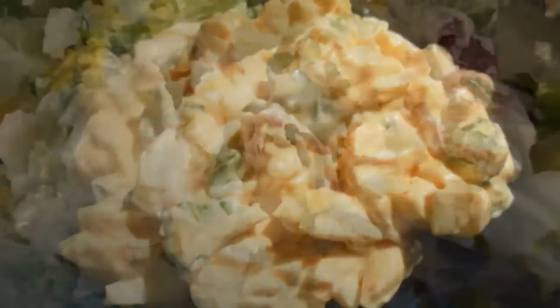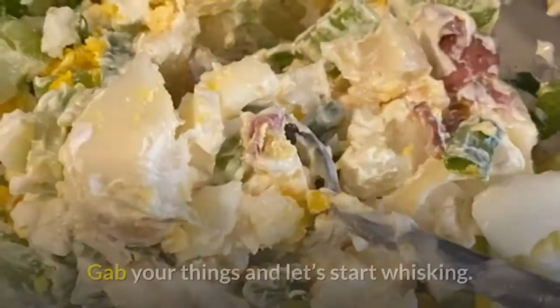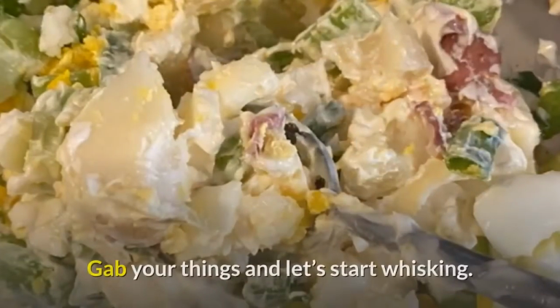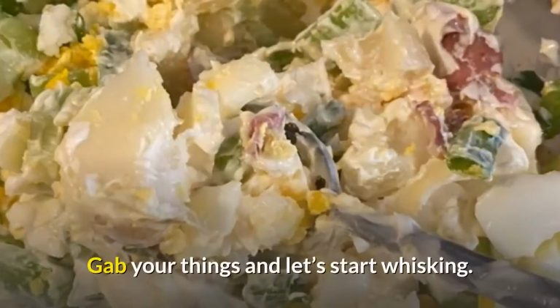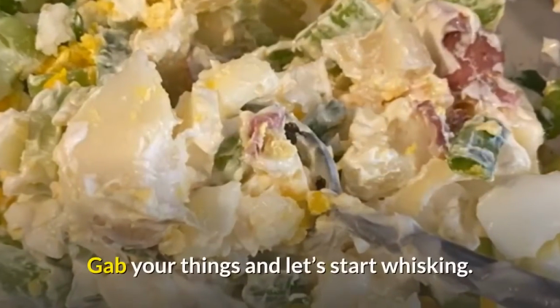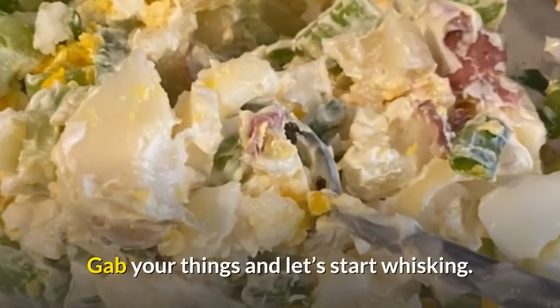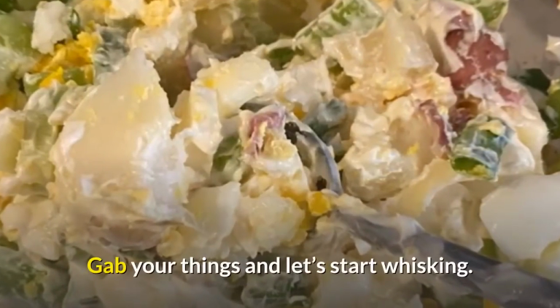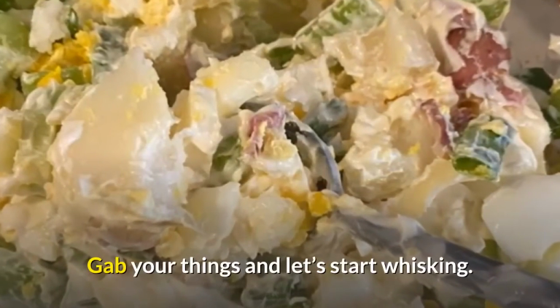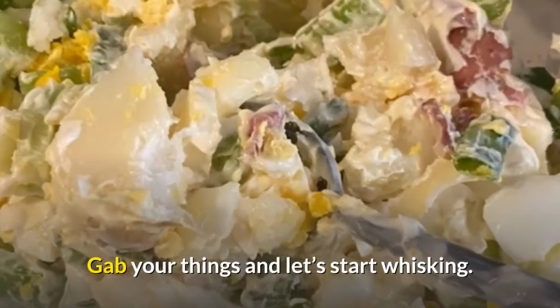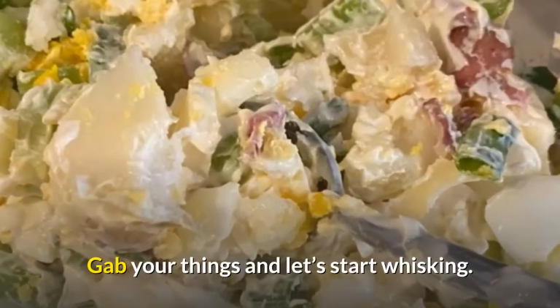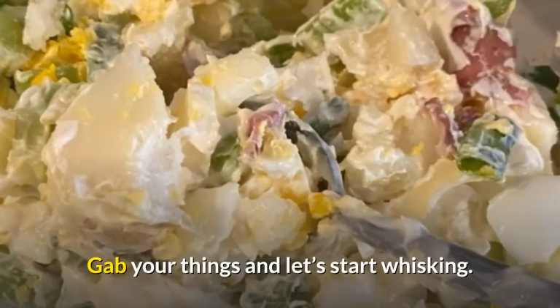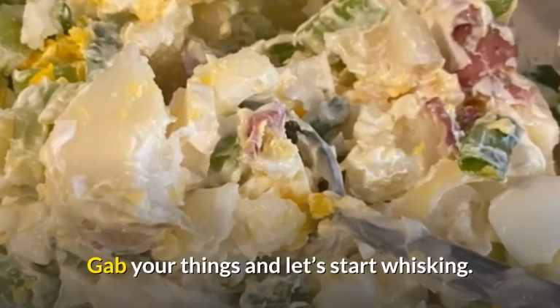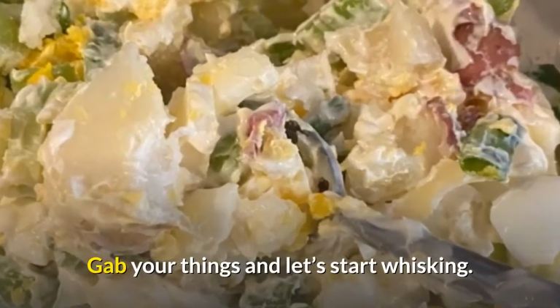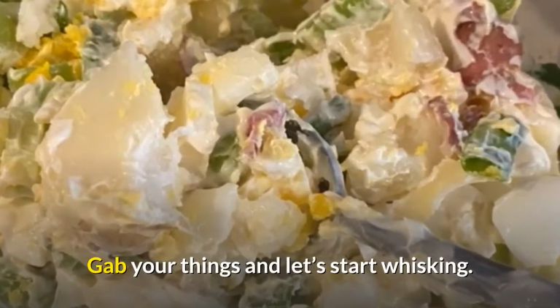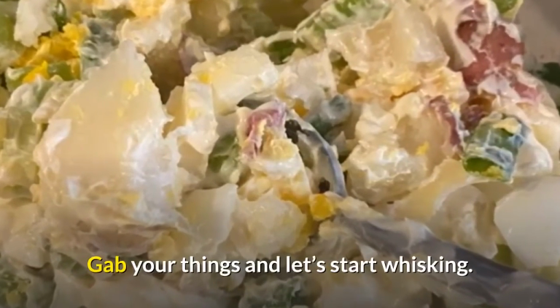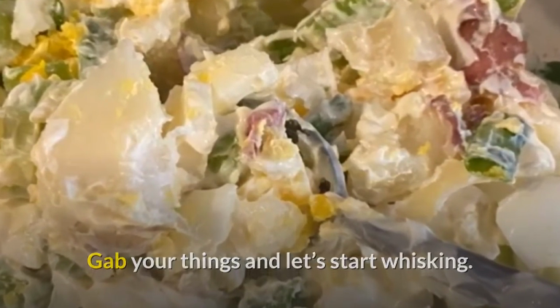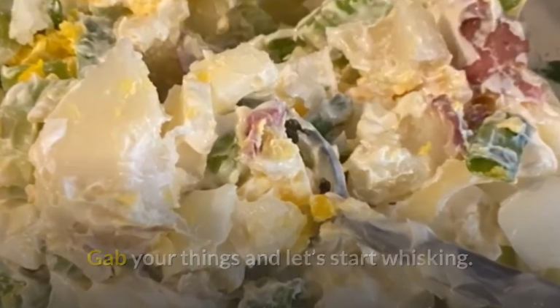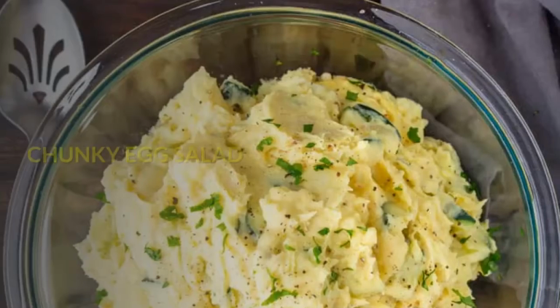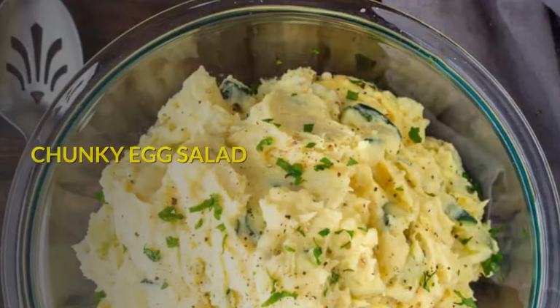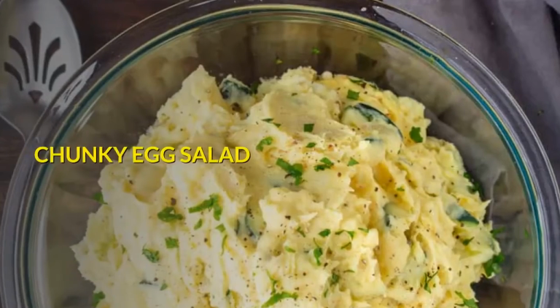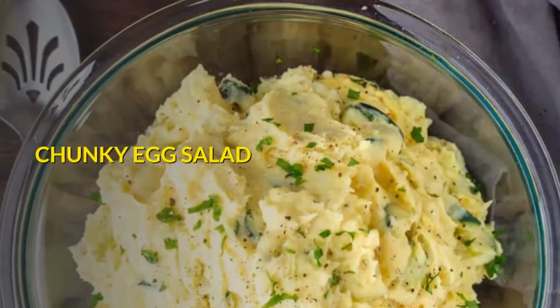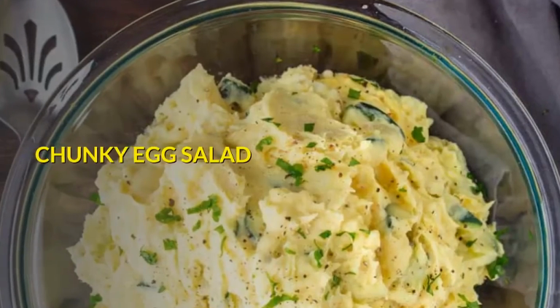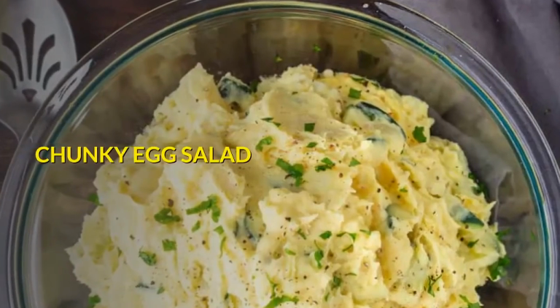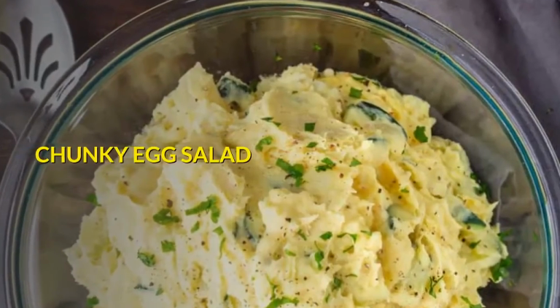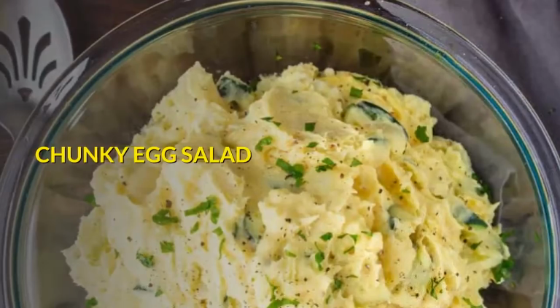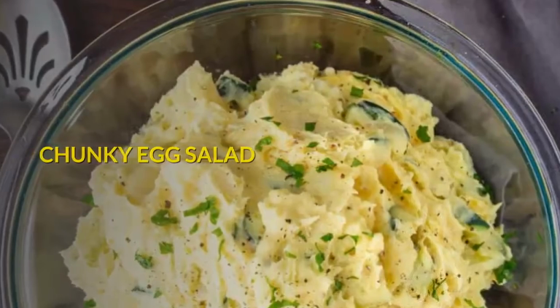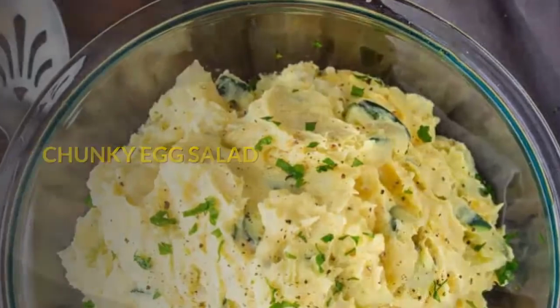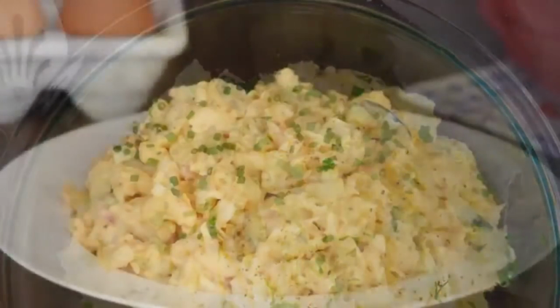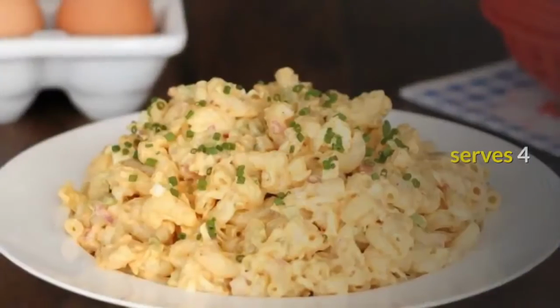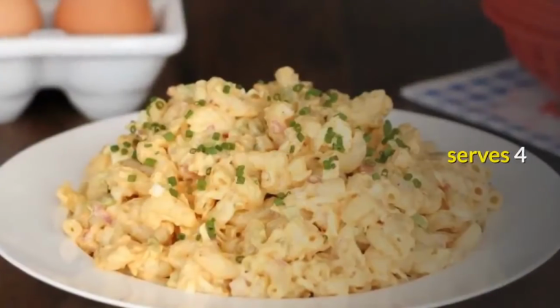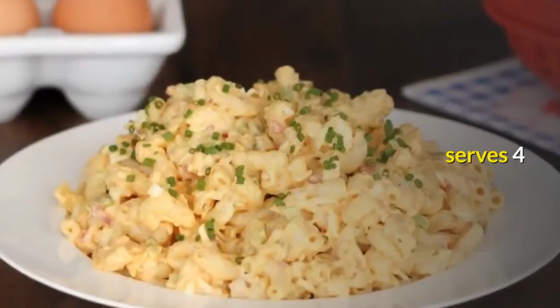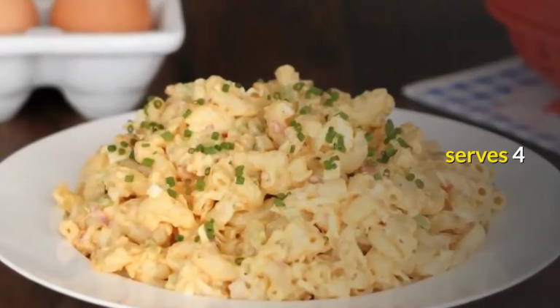Grab your things and let's start whisking! Chunky Egg Salad — serves four.